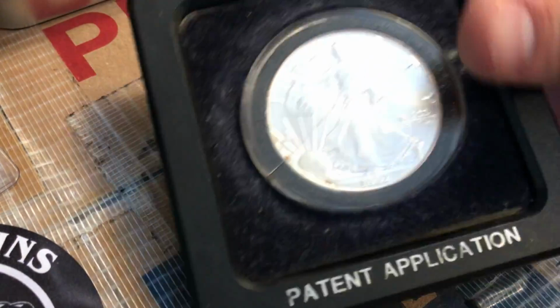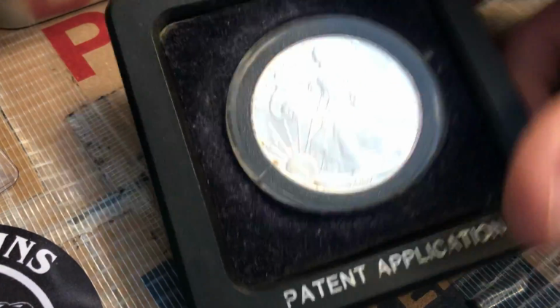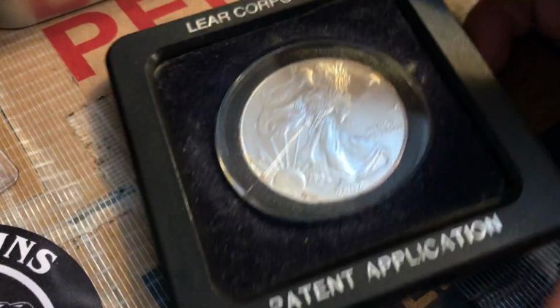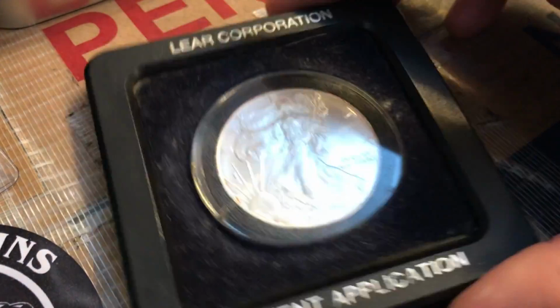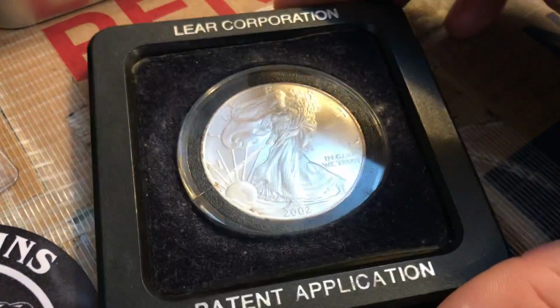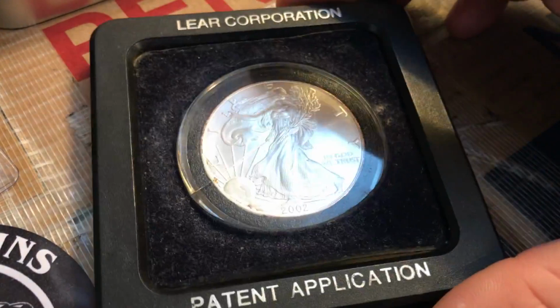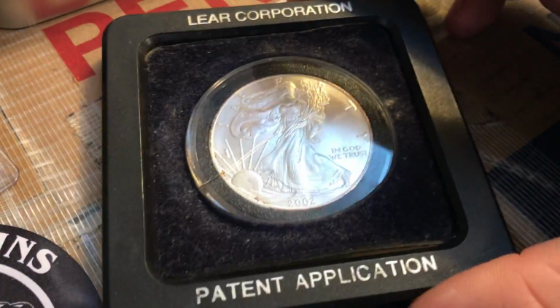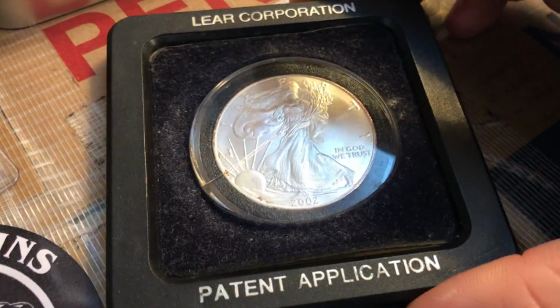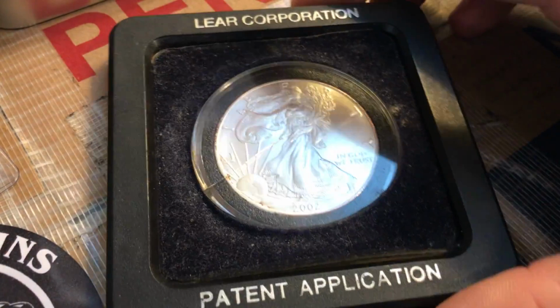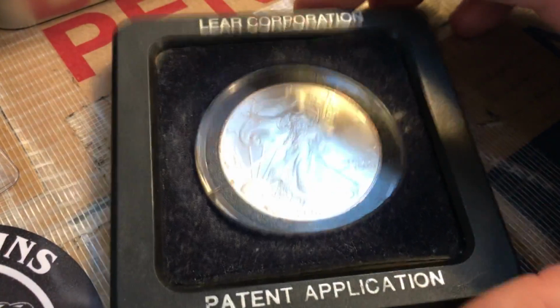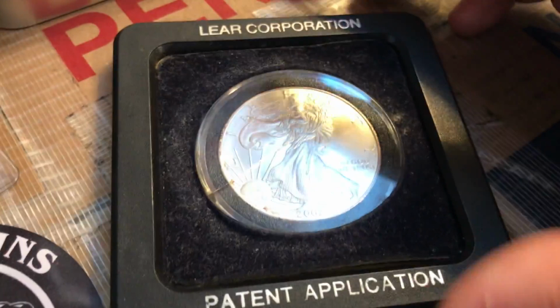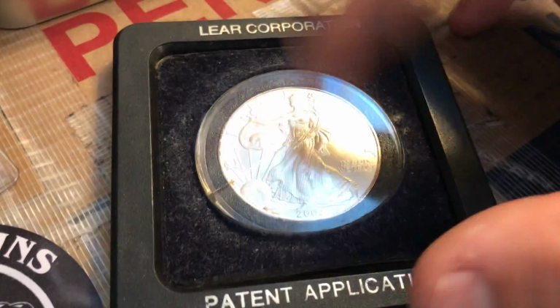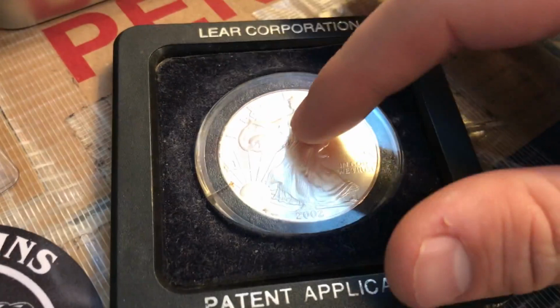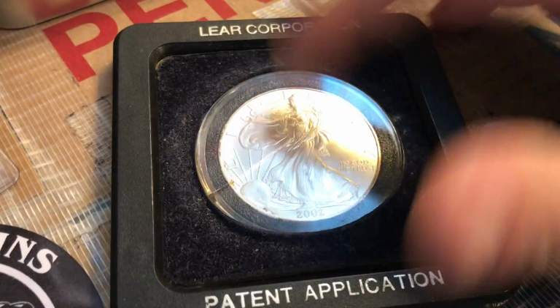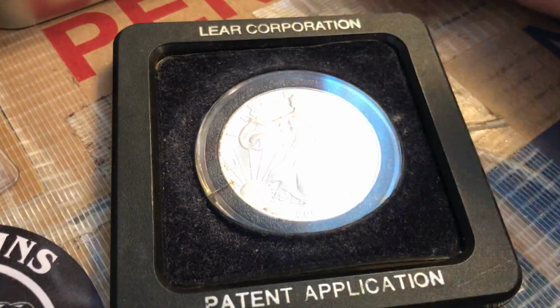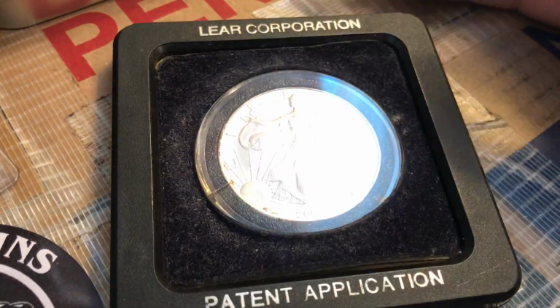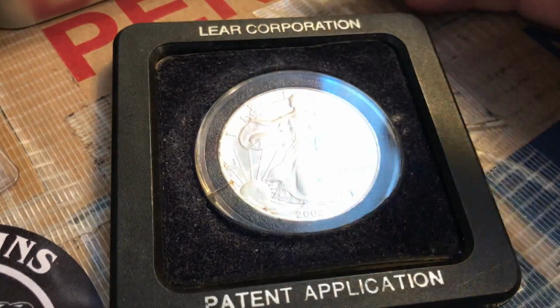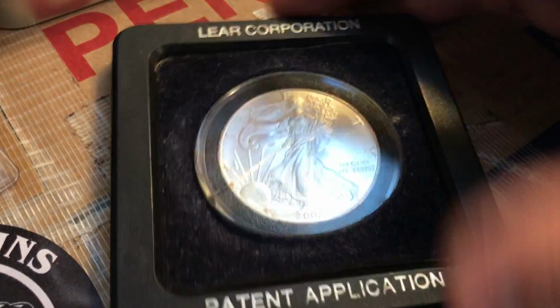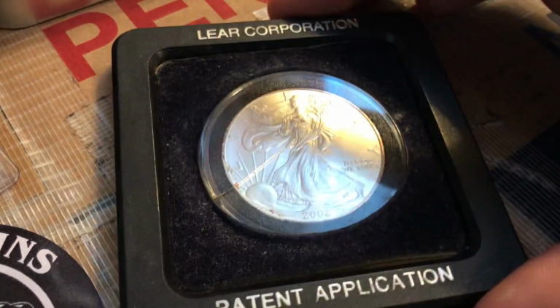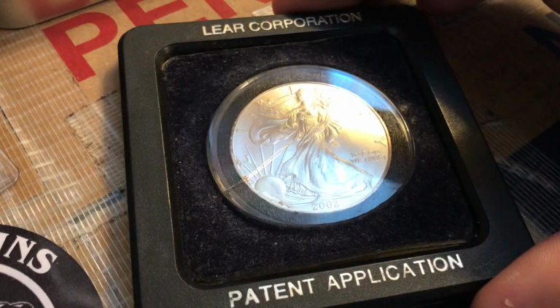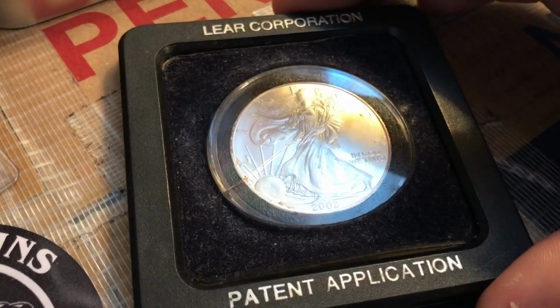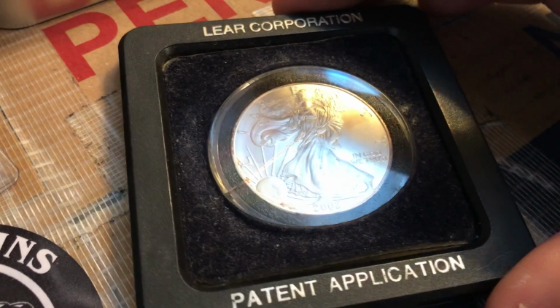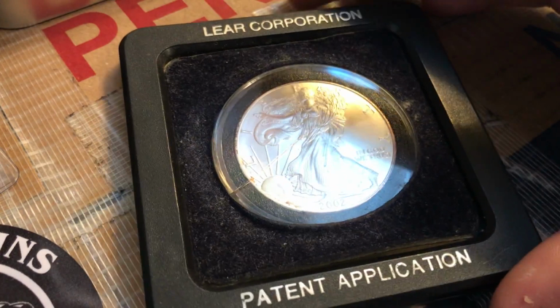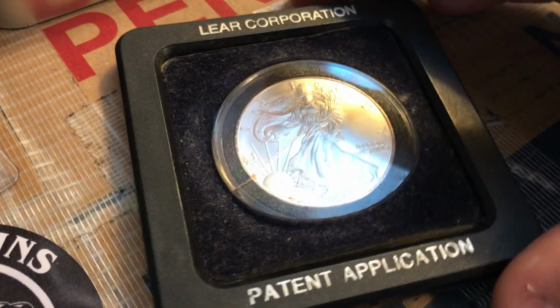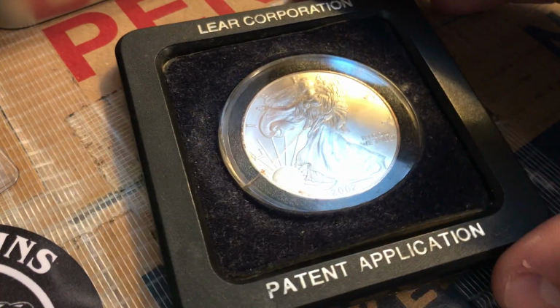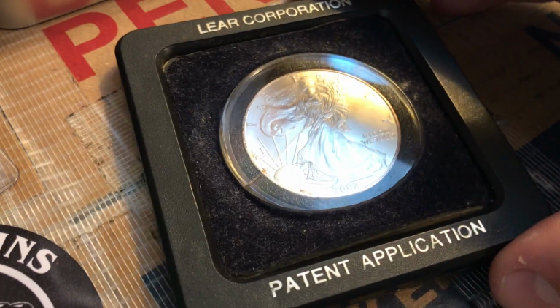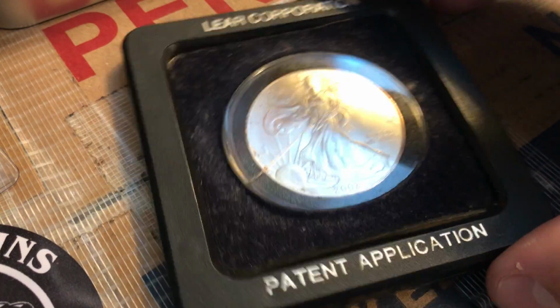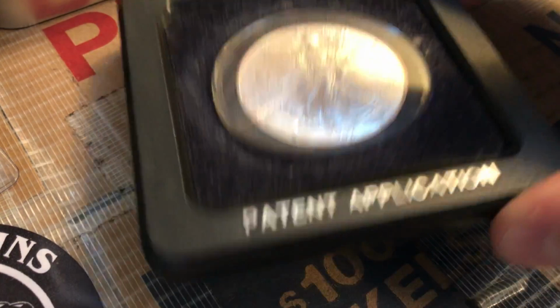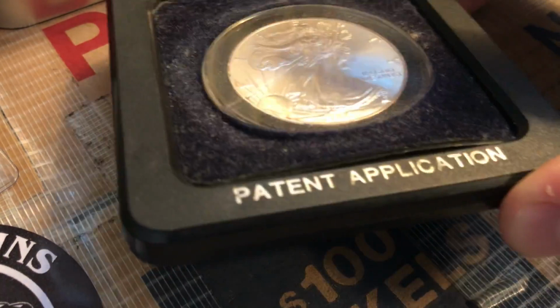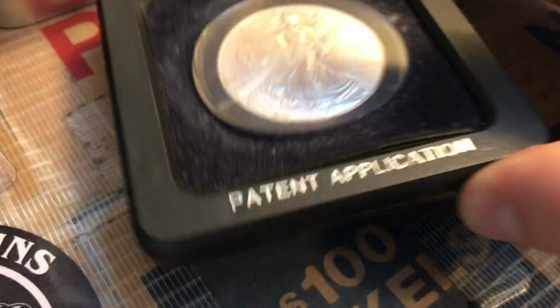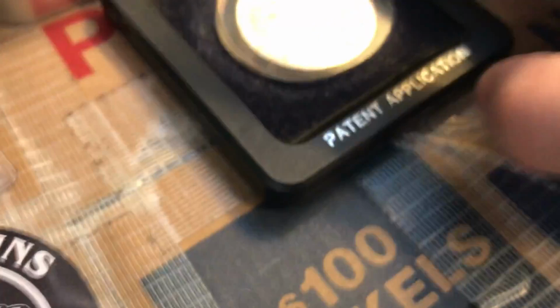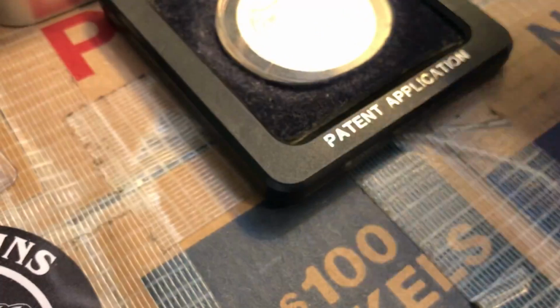But yeah, just thought I'd make this short little video on the silver thing I found. See you guys in the next one.